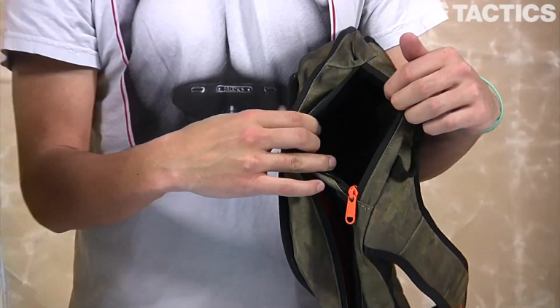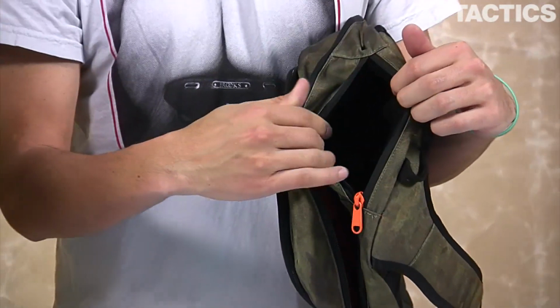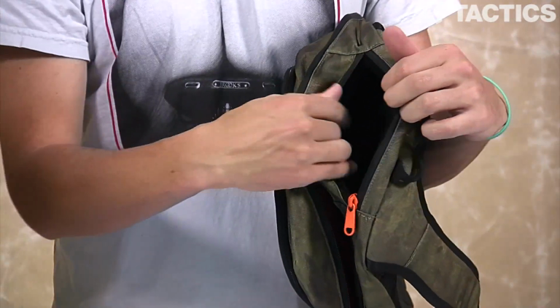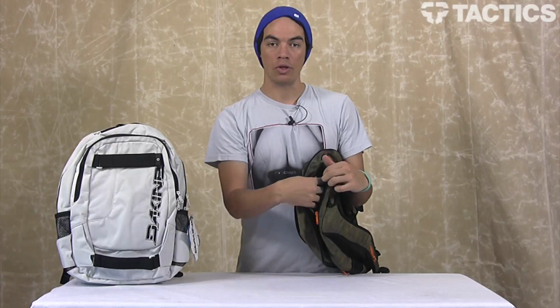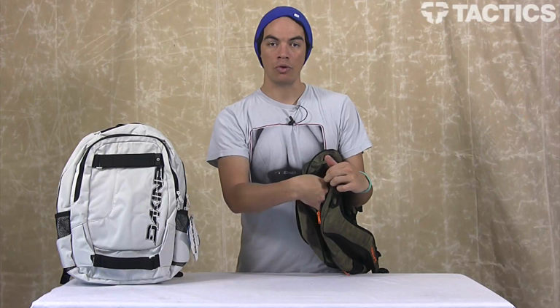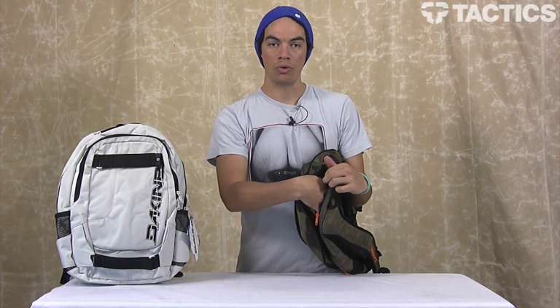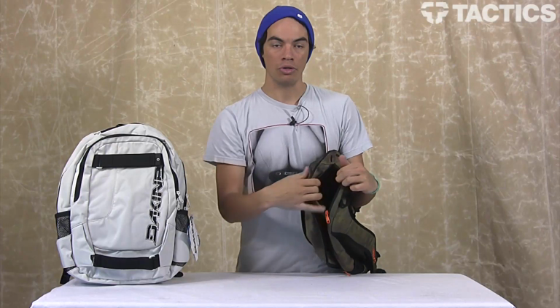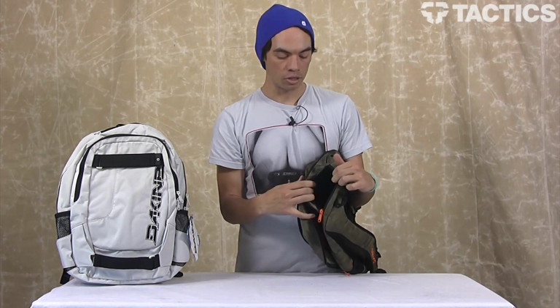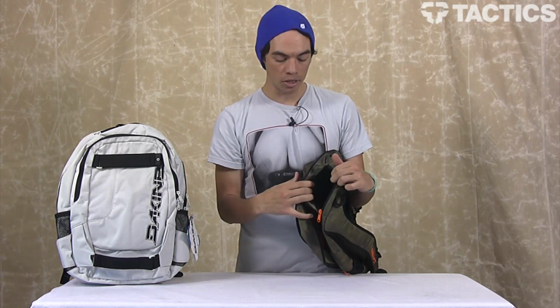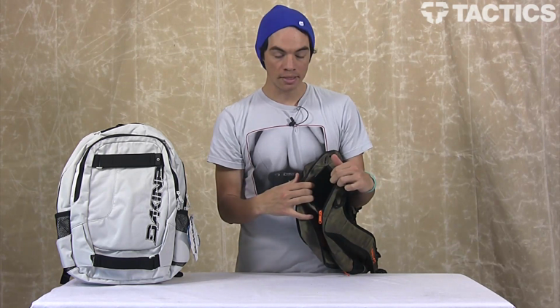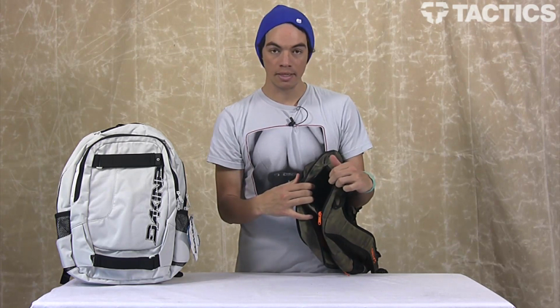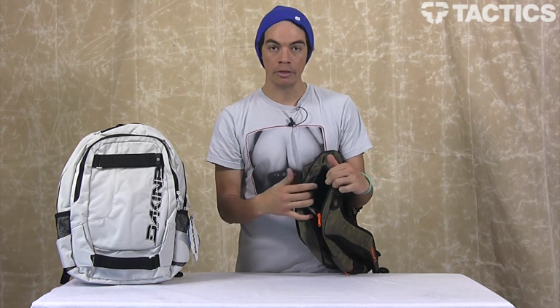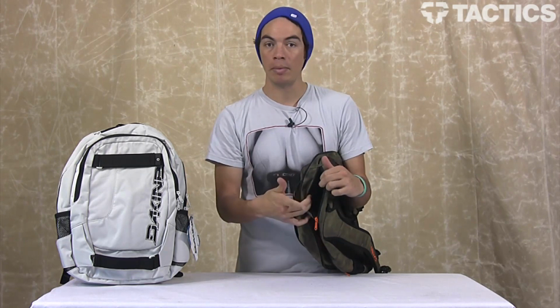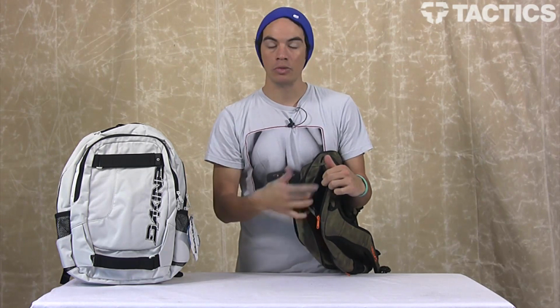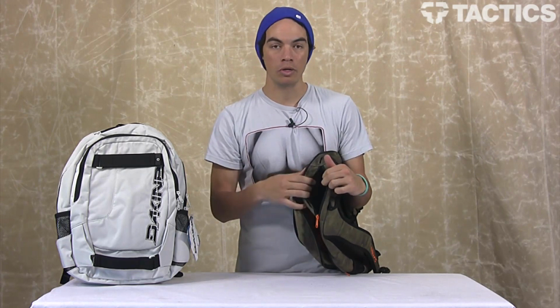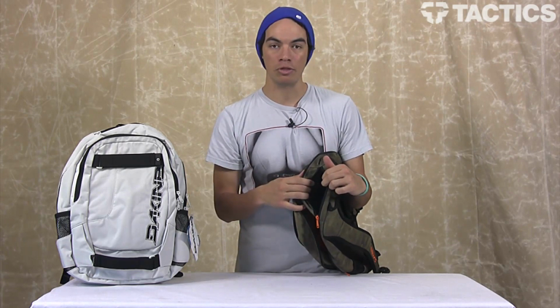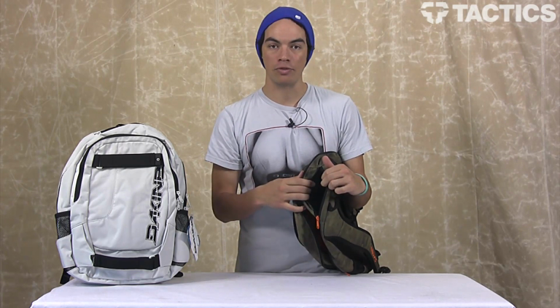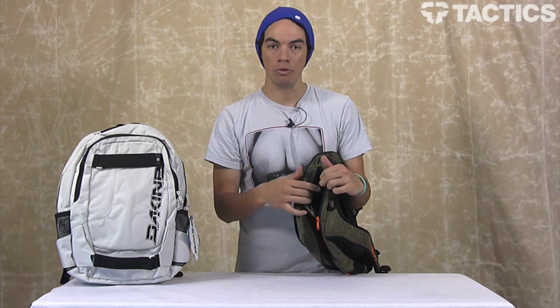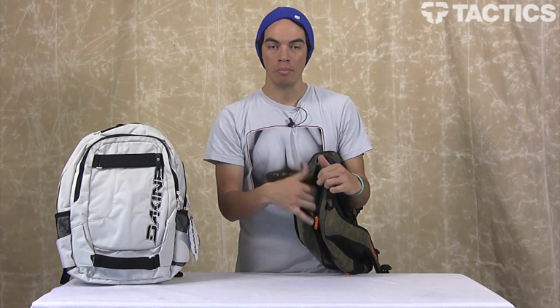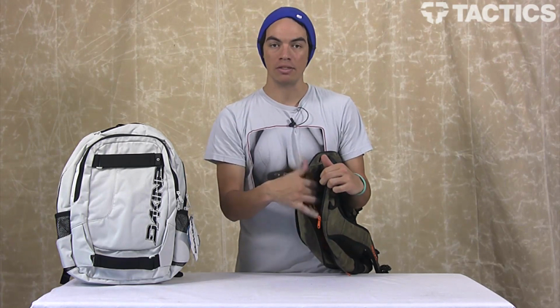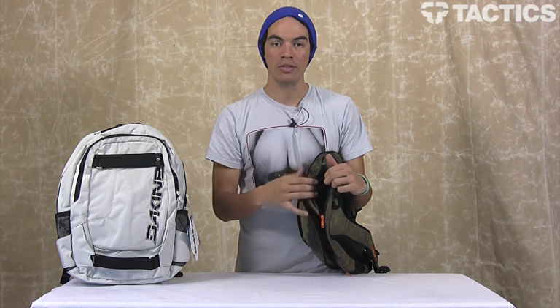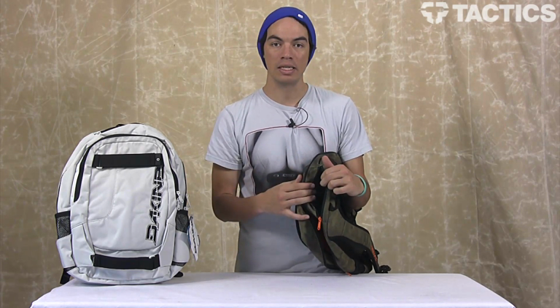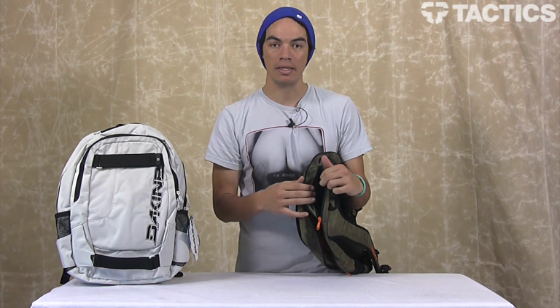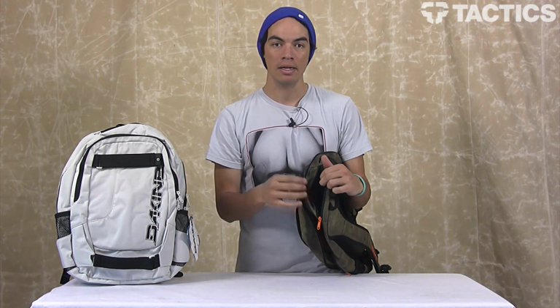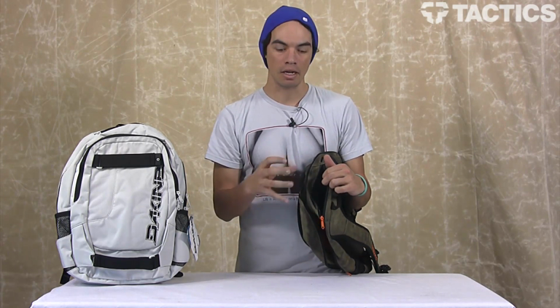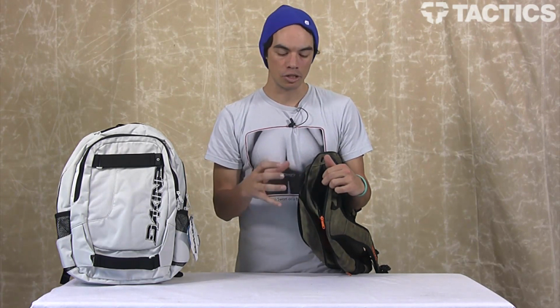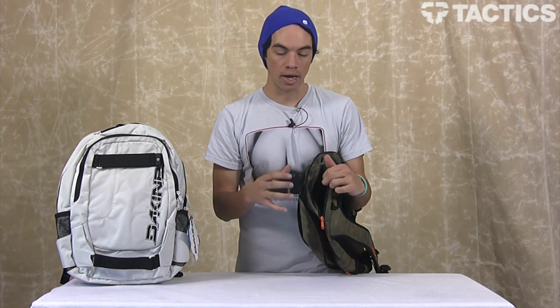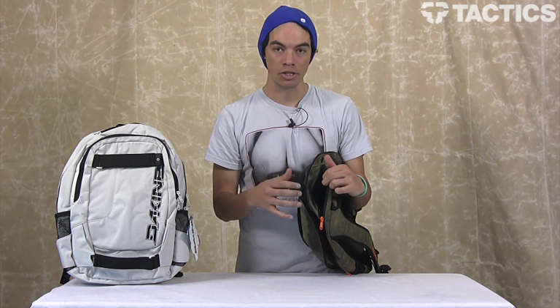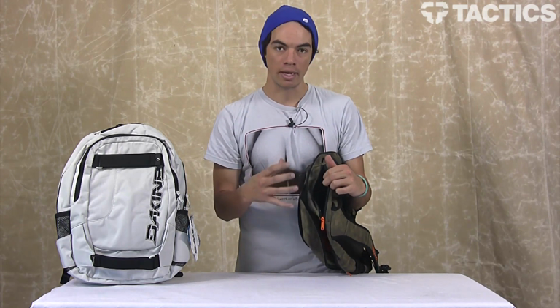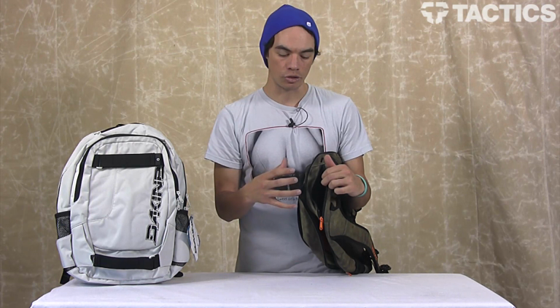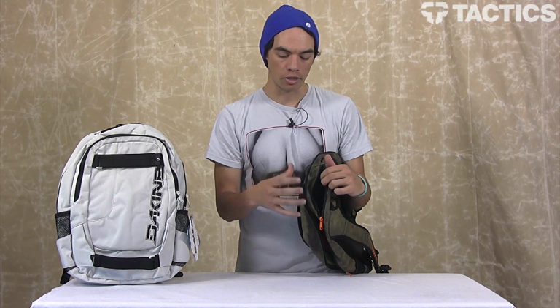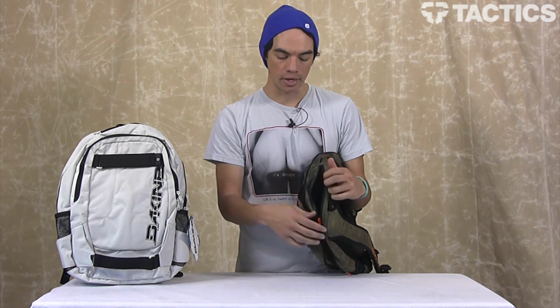Behind that and on top is a fleece lined pocket right here. So if you want to throw some sunglasses in there, or maybe that's where you want to put your phone, because it's fleece lined it's not going to scratch that electronic device.